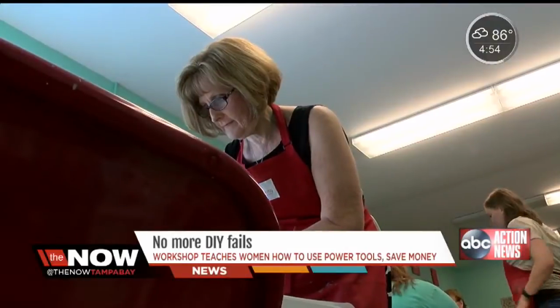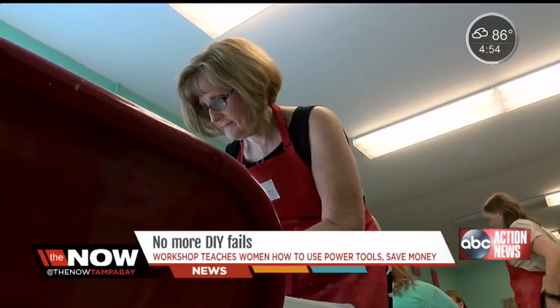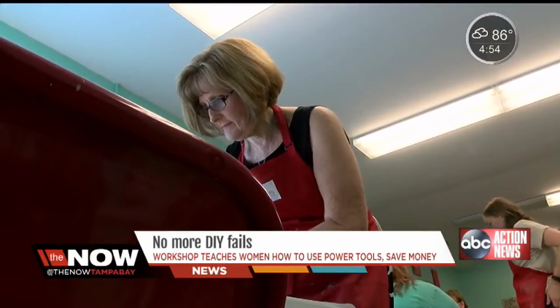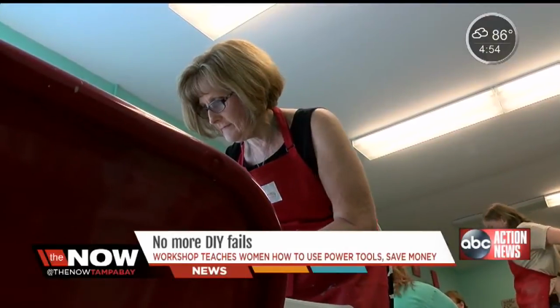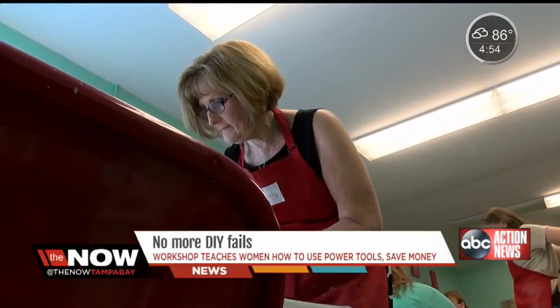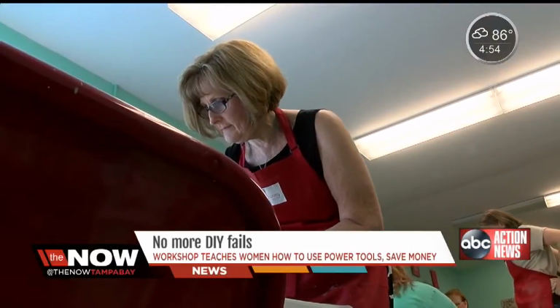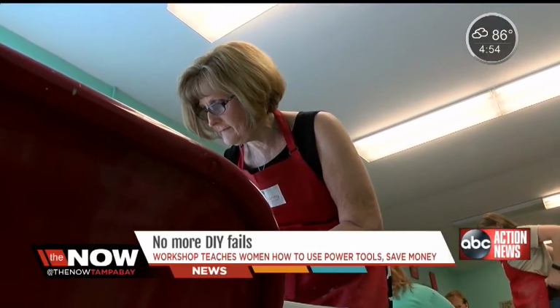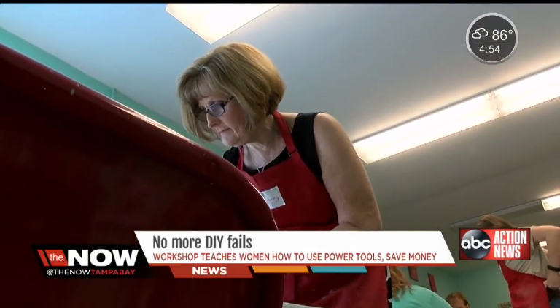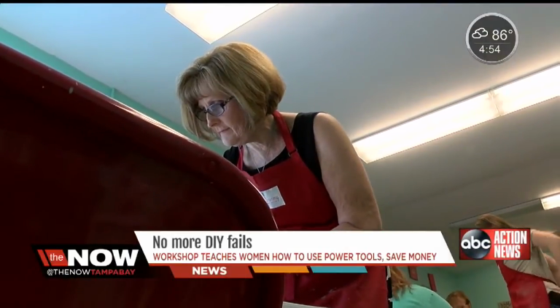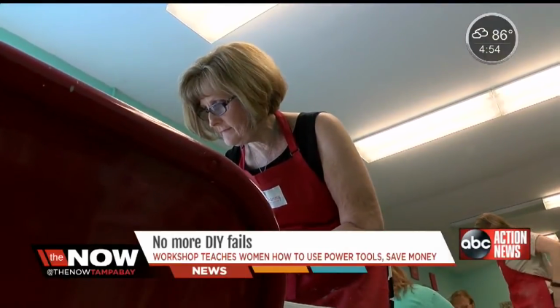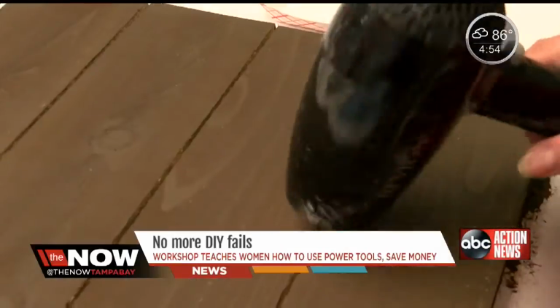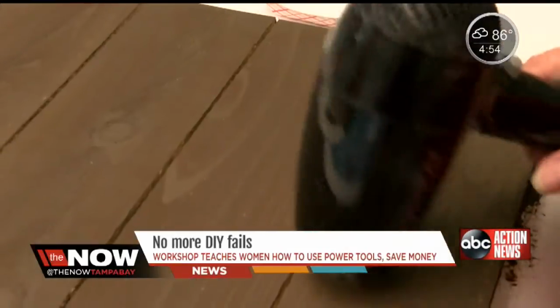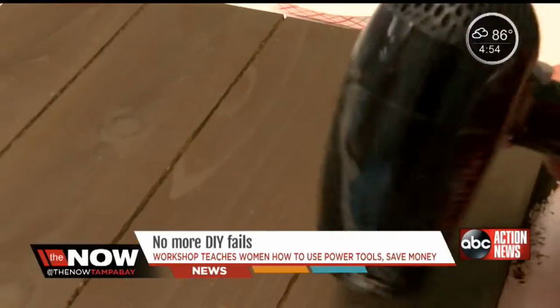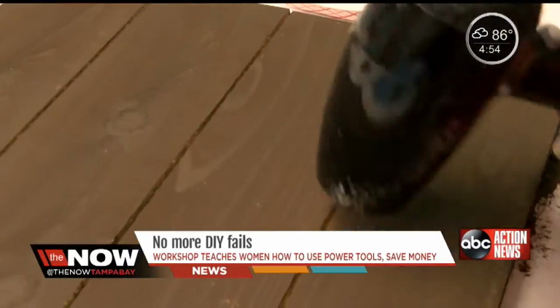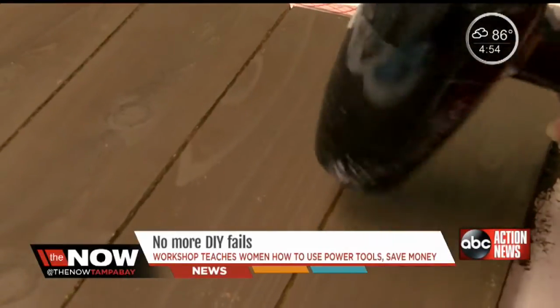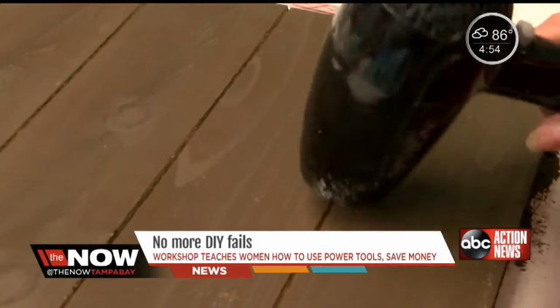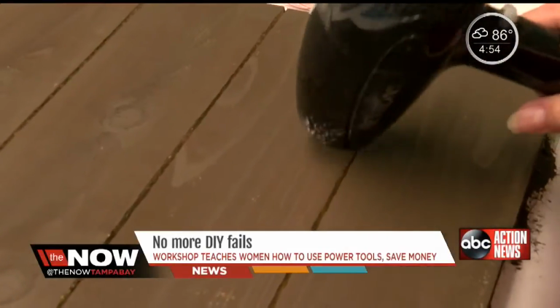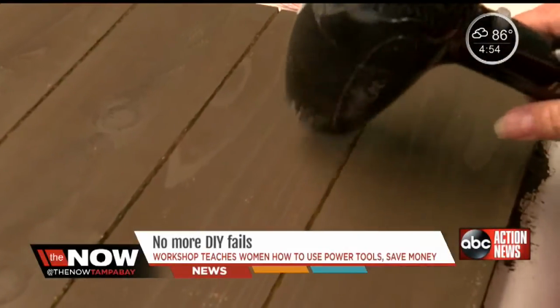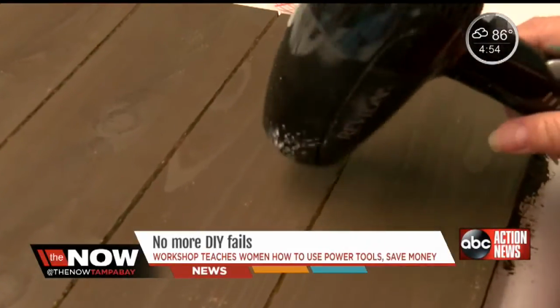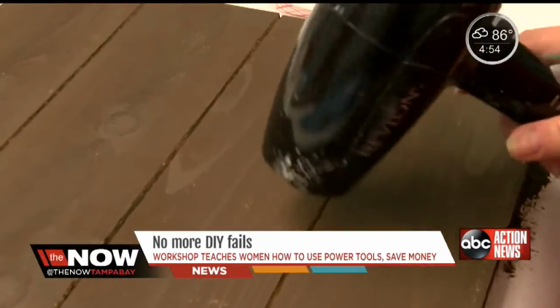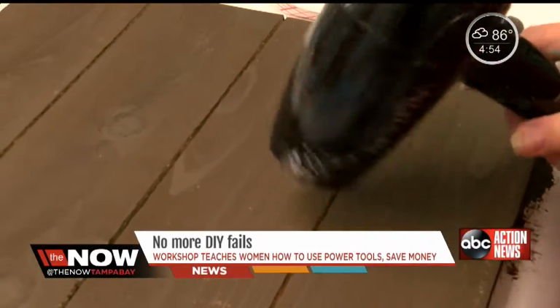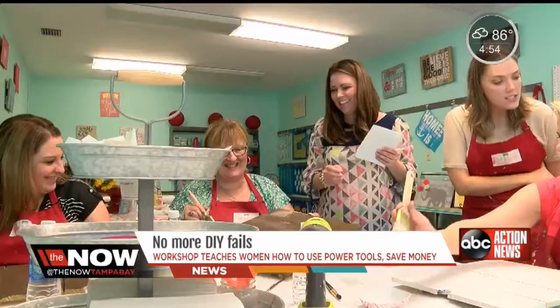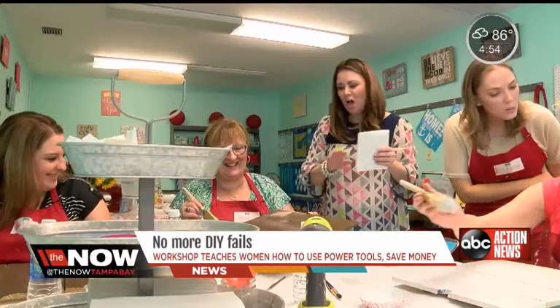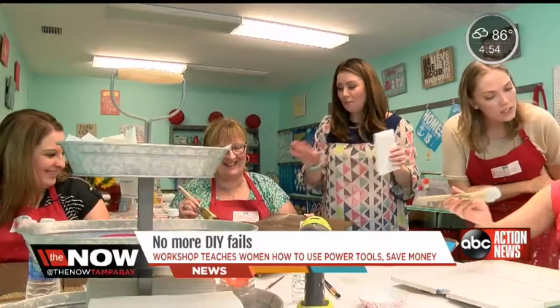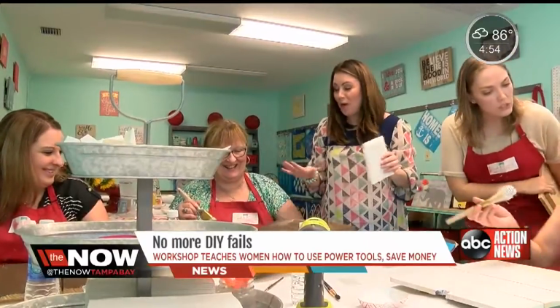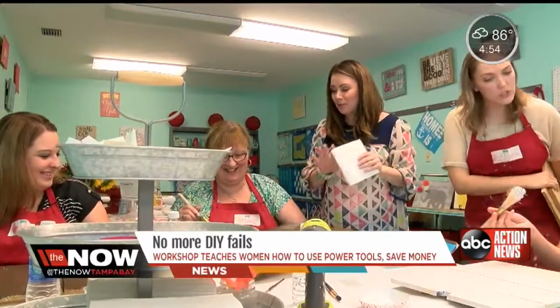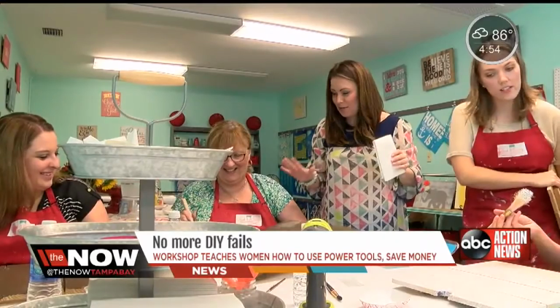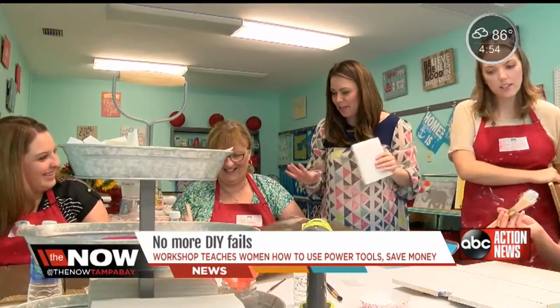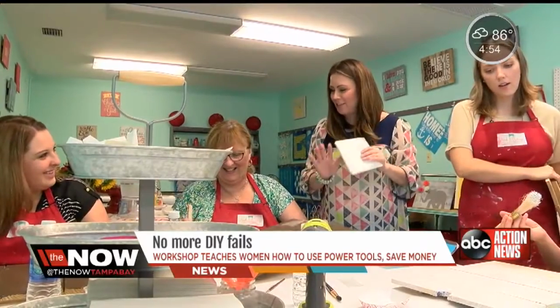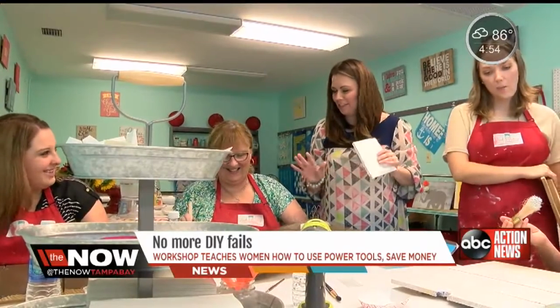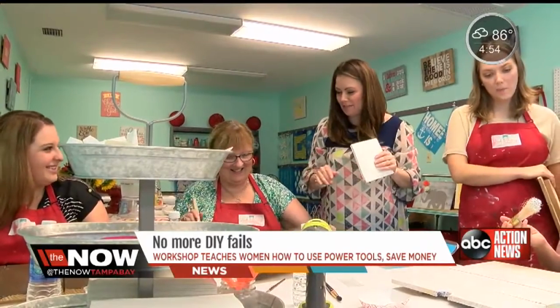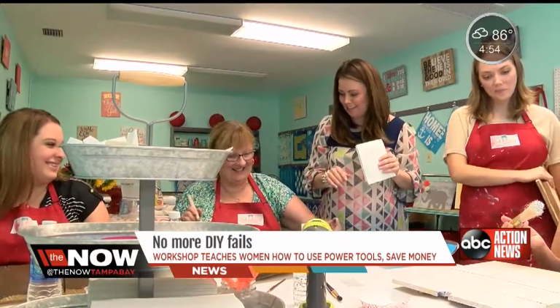Every week the projects change and the popularity keeps growing. She promises when you leave it's going to look amazing.